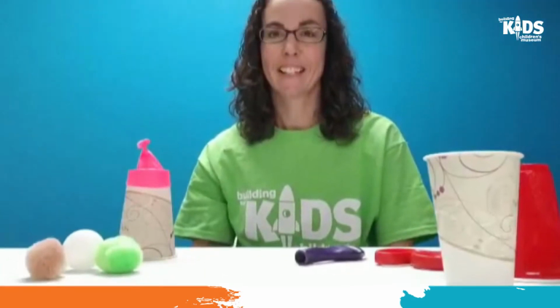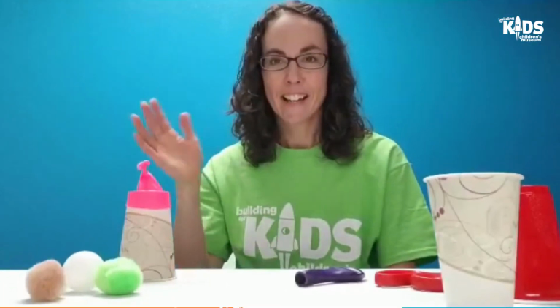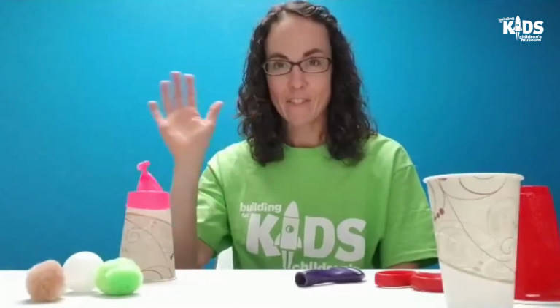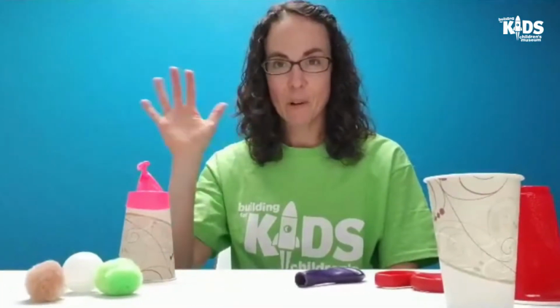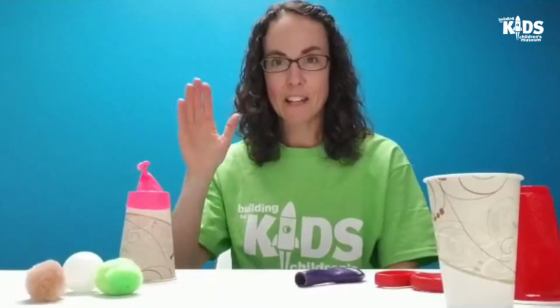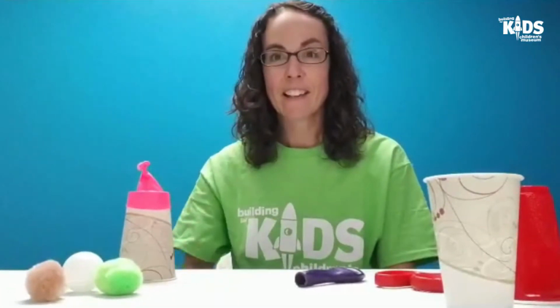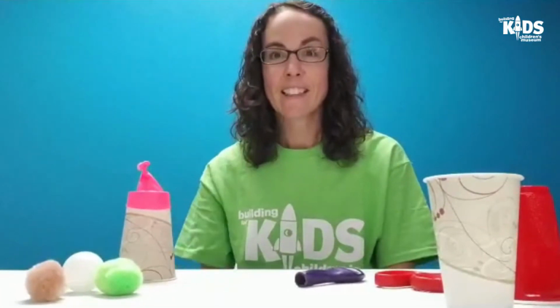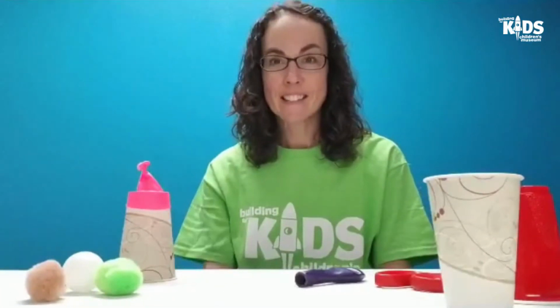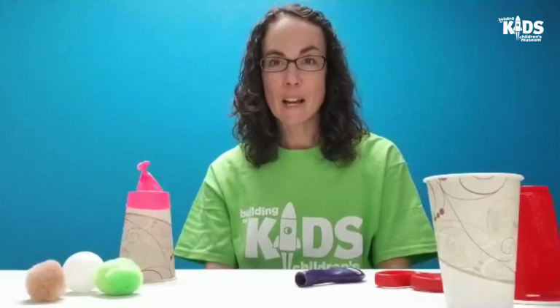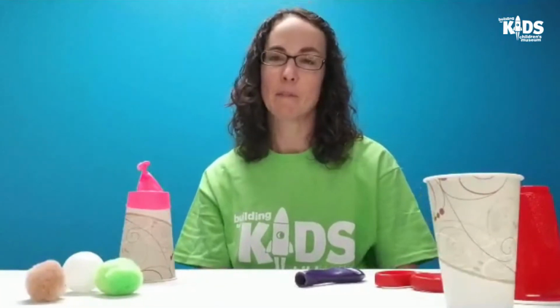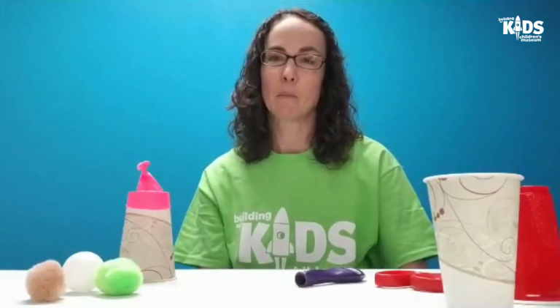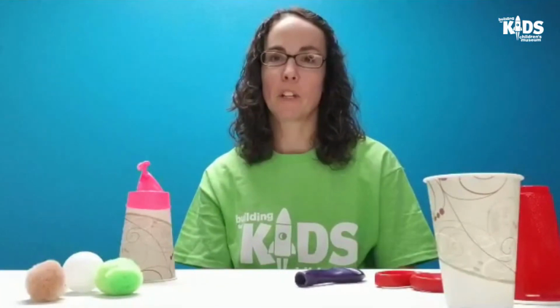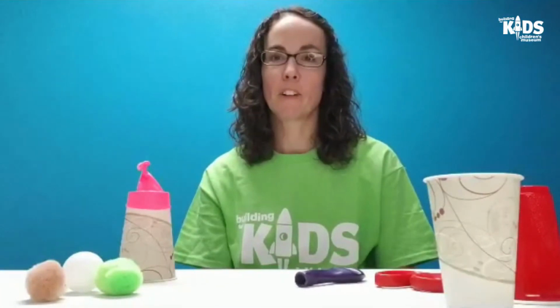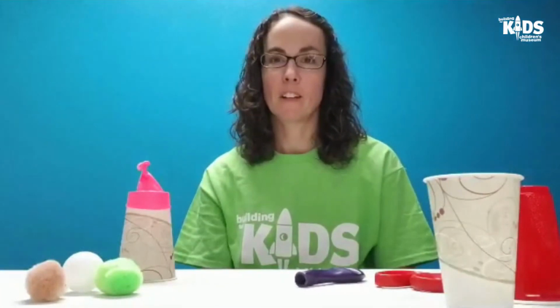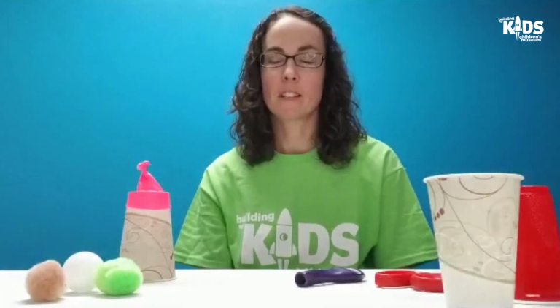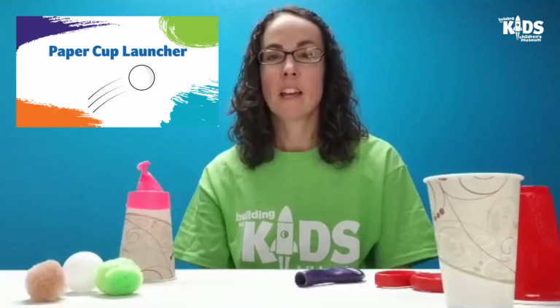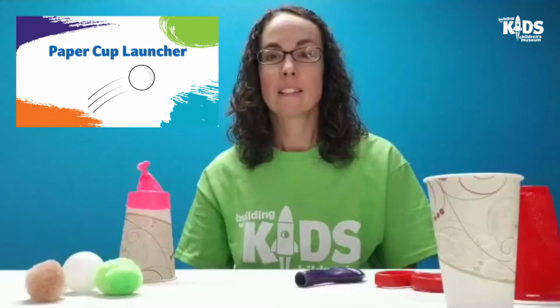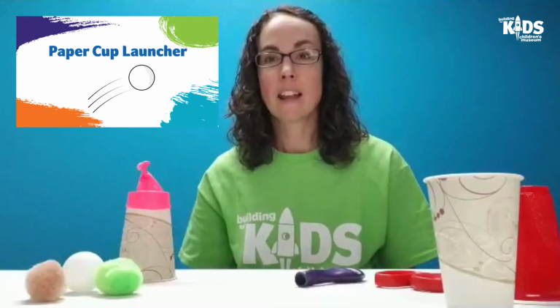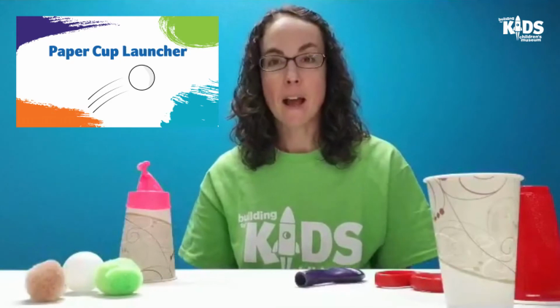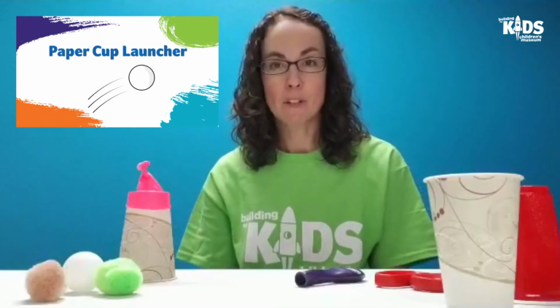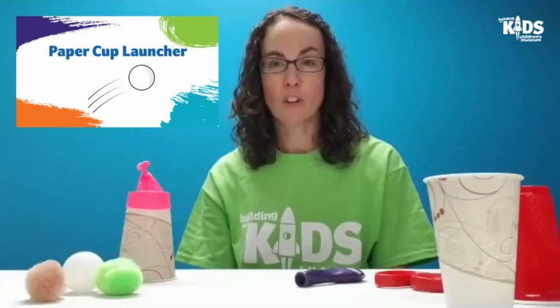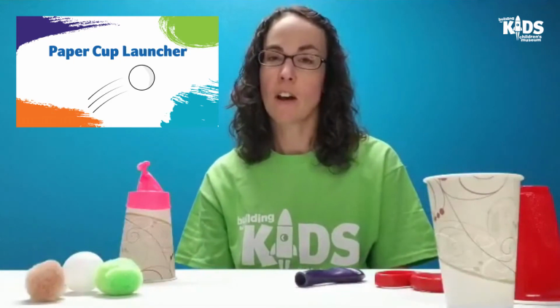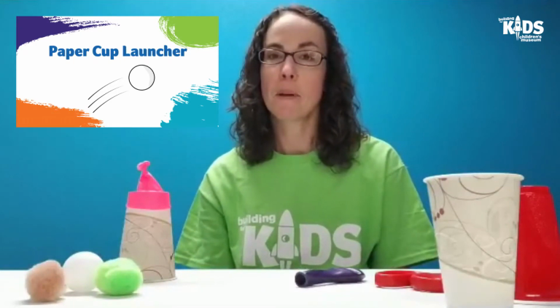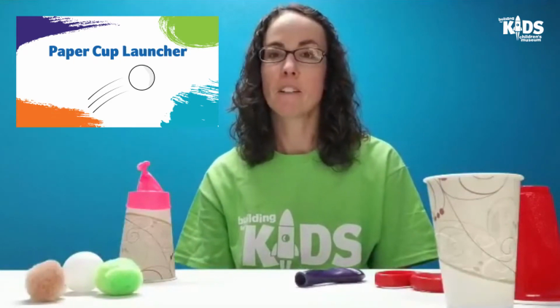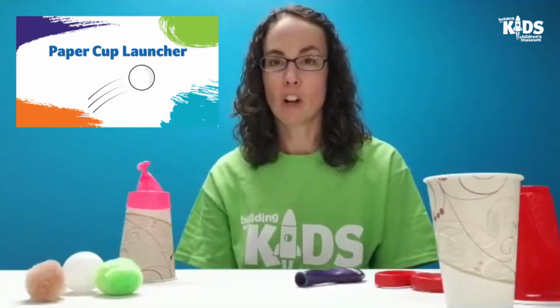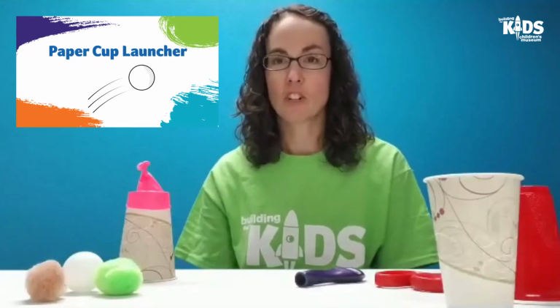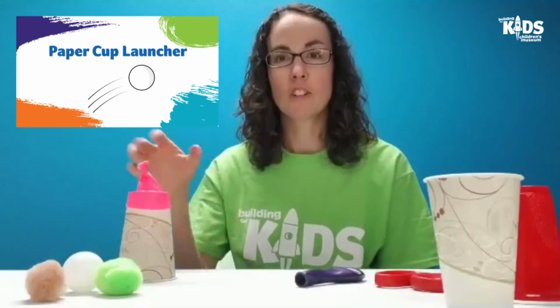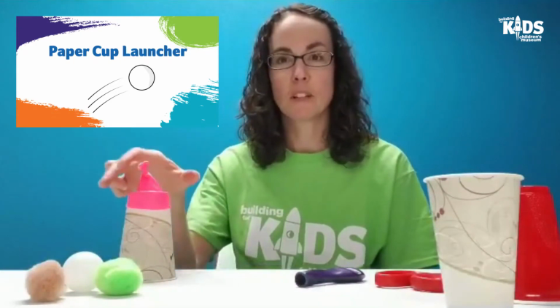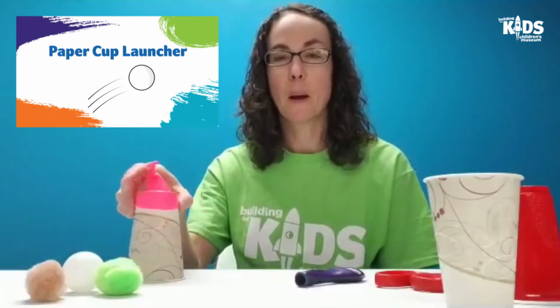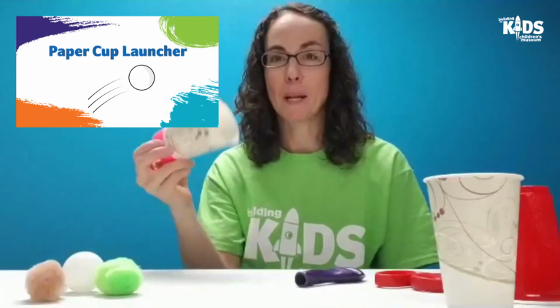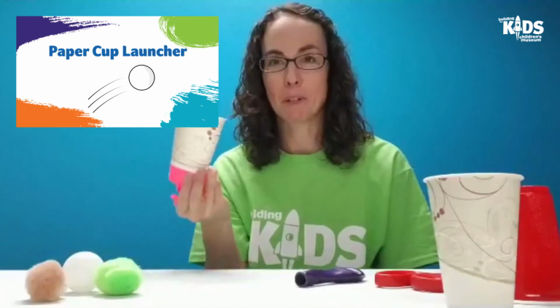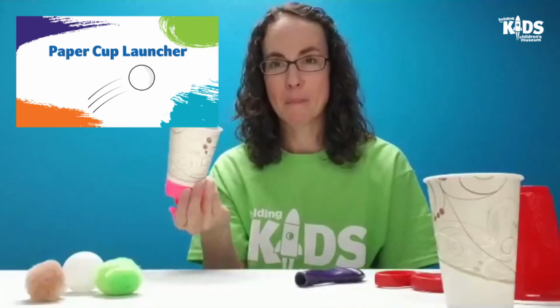Hi everyone, this is Abby from The Building for Kids and today I'm going to show you how to make a launcher using a paper cup.